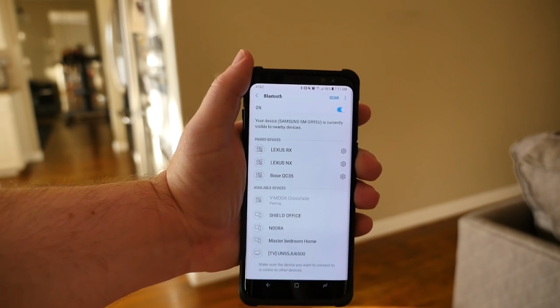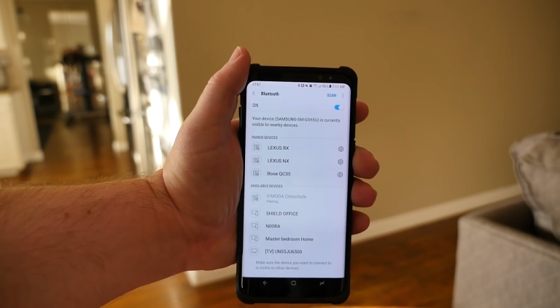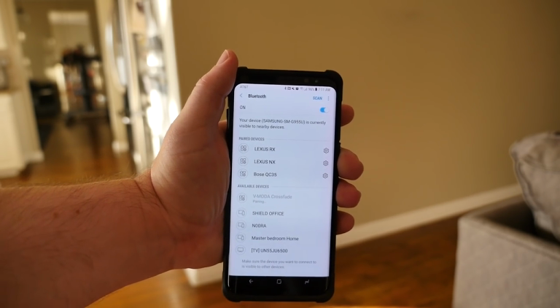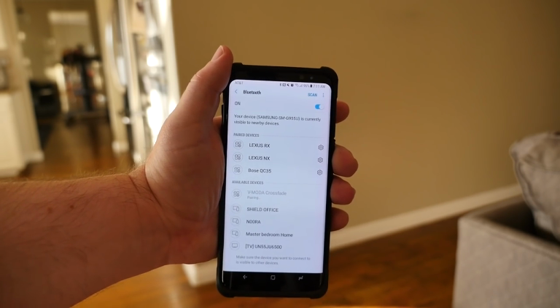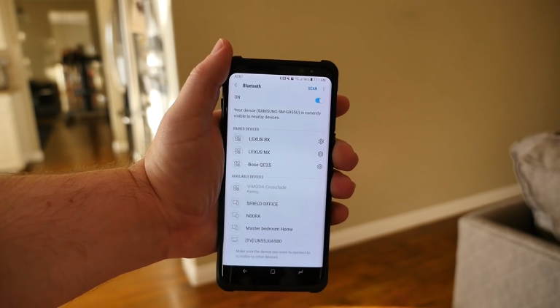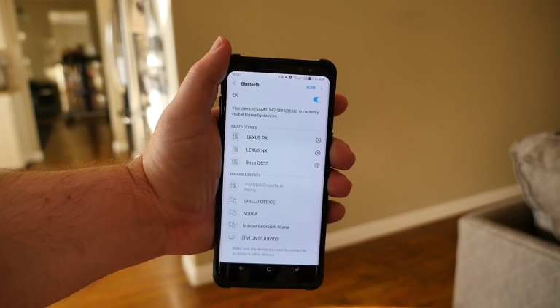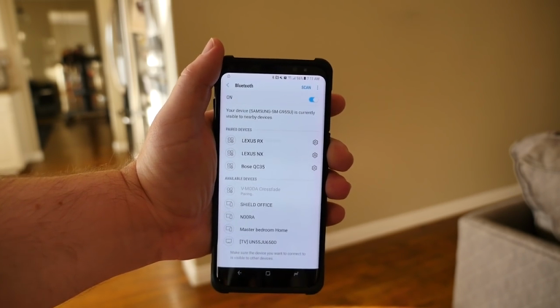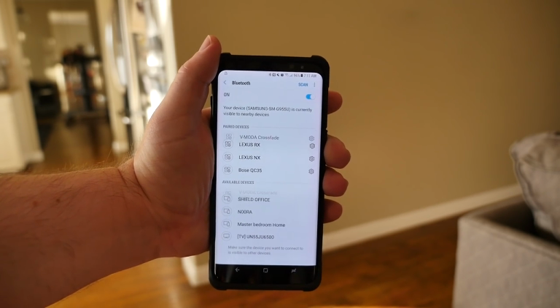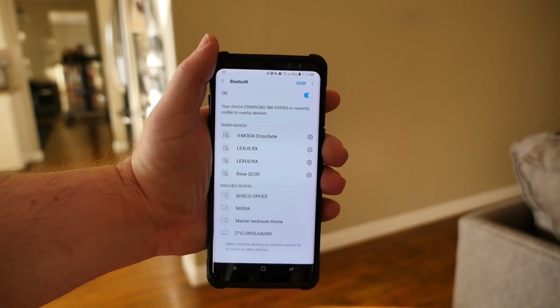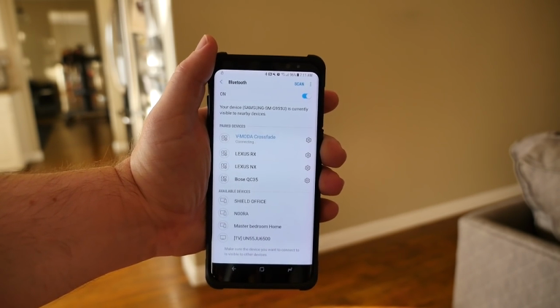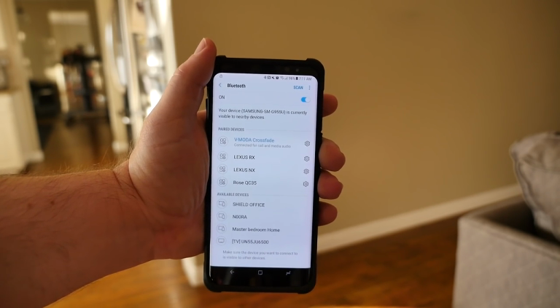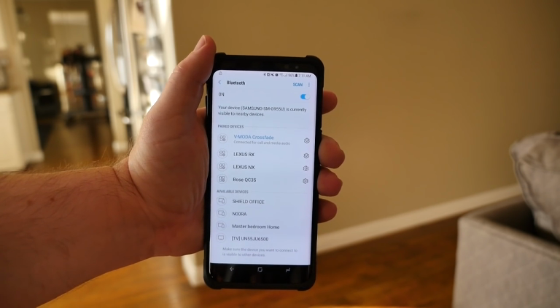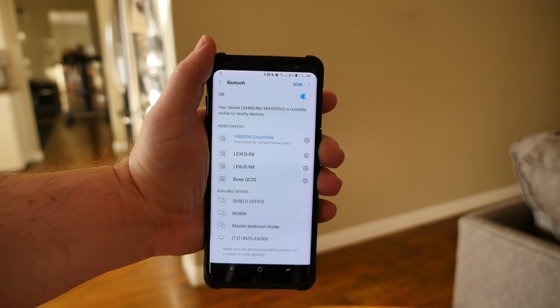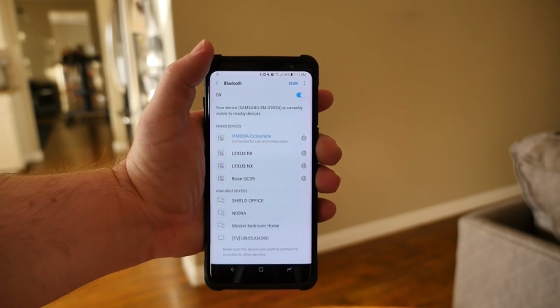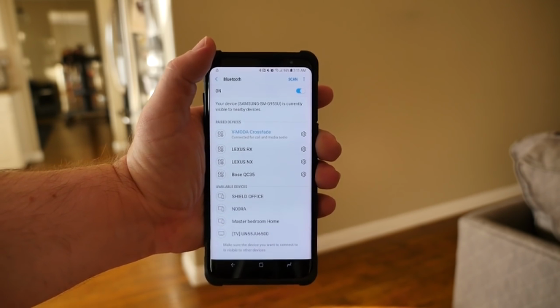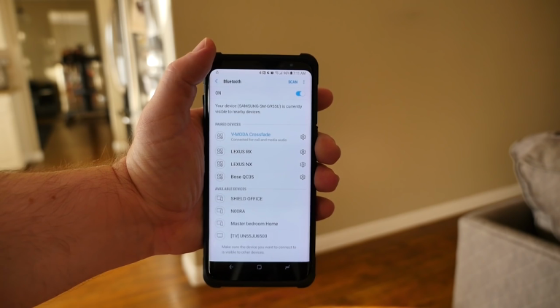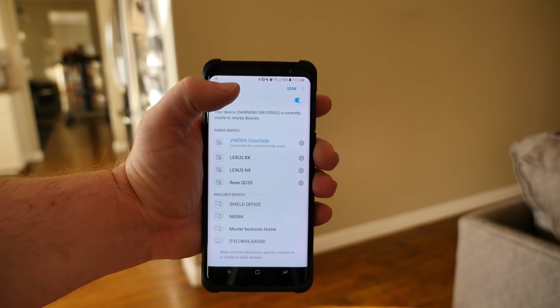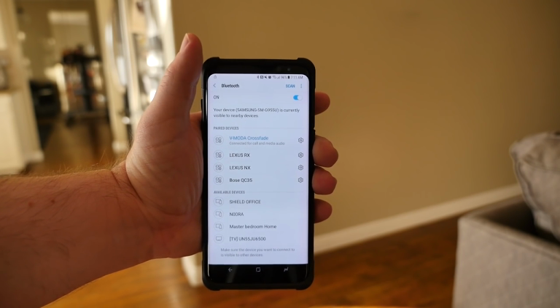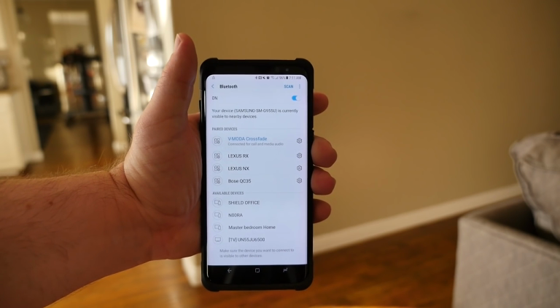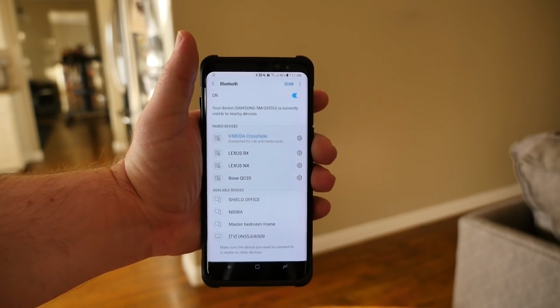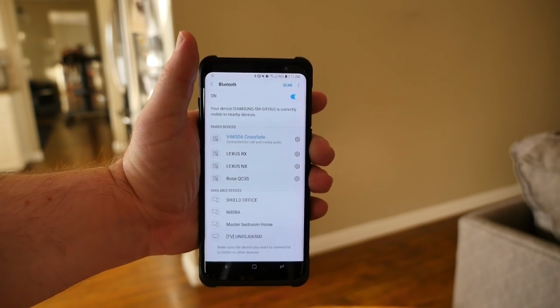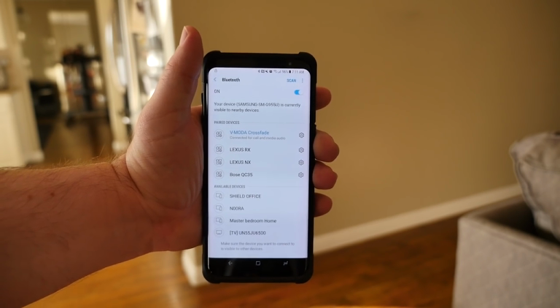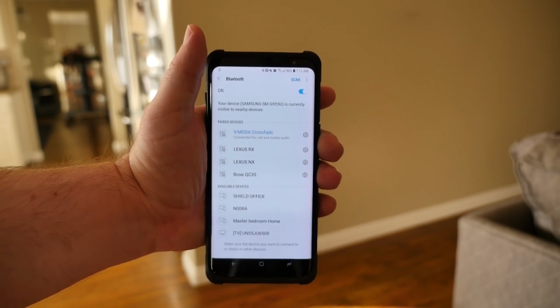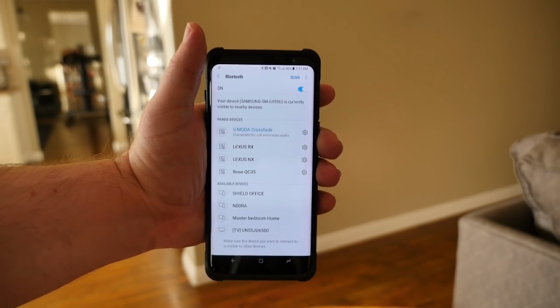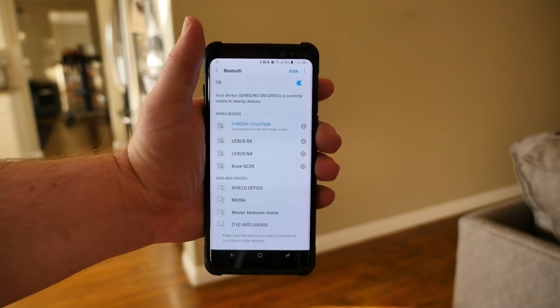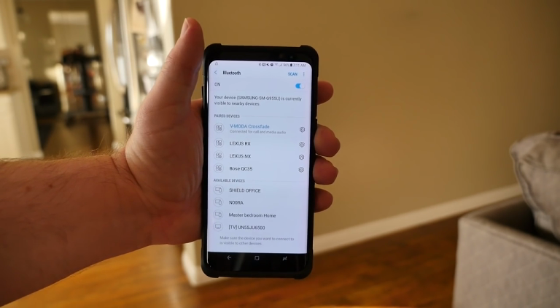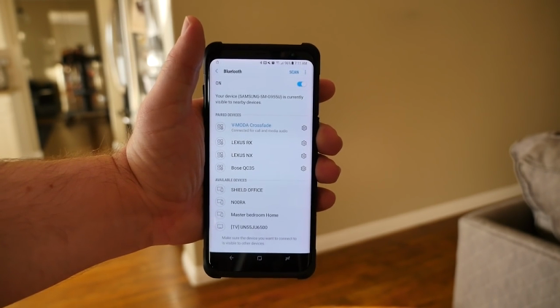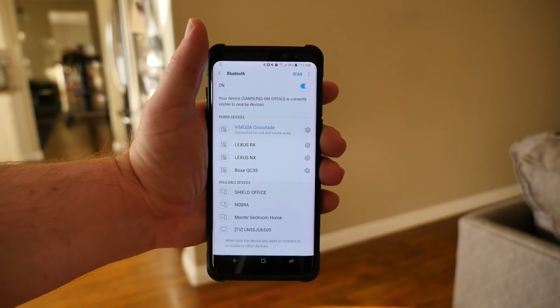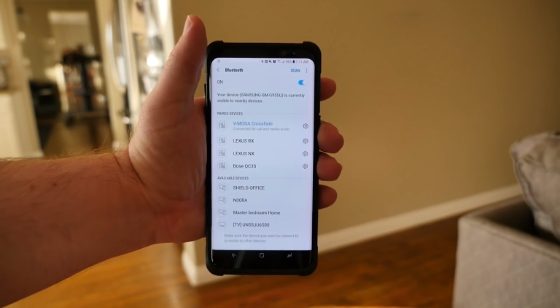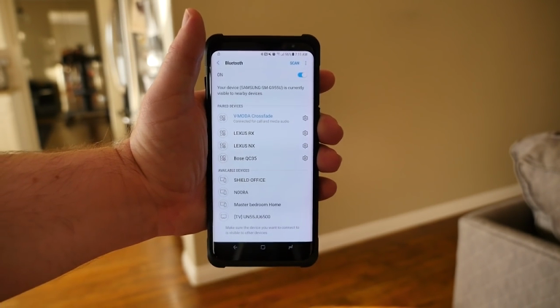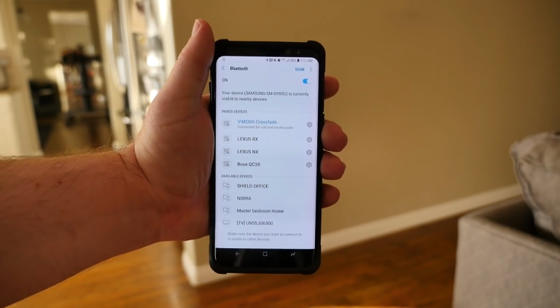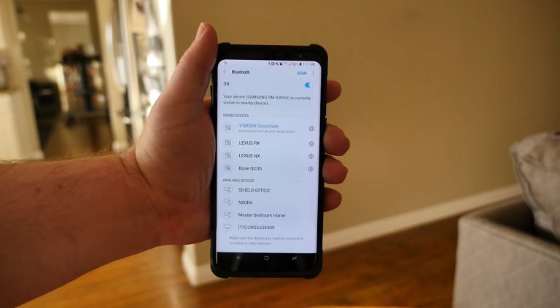There are my headphones right there — the V-Moda Crossfade — and those are connecting right now. They are connected, so that's awesome.